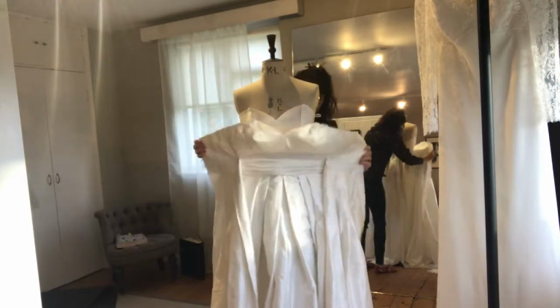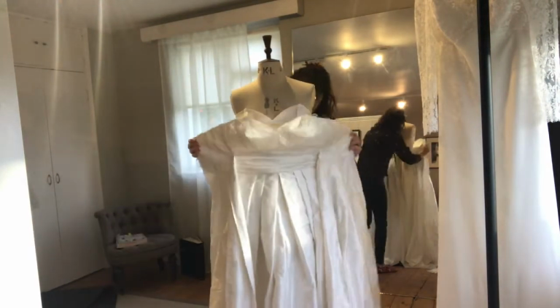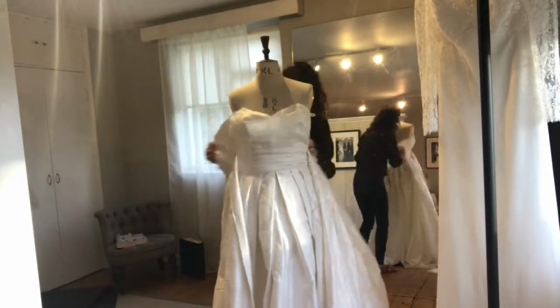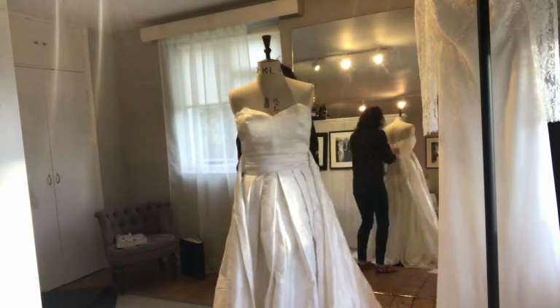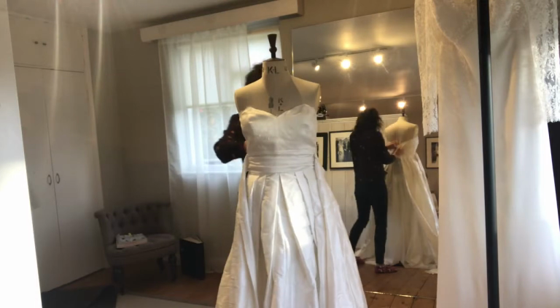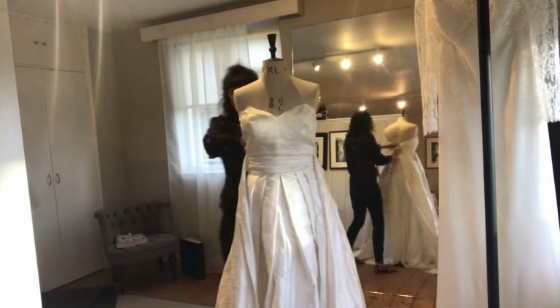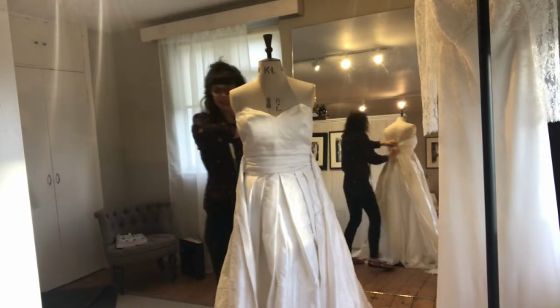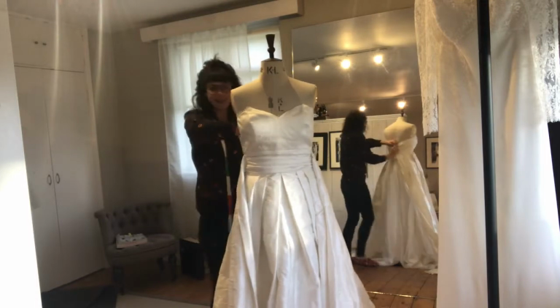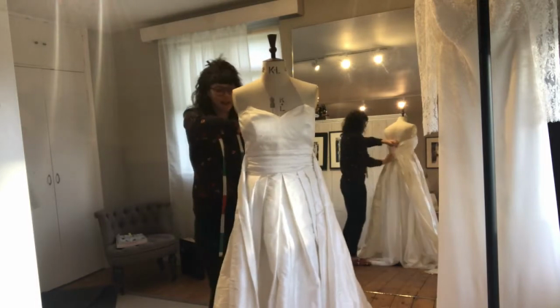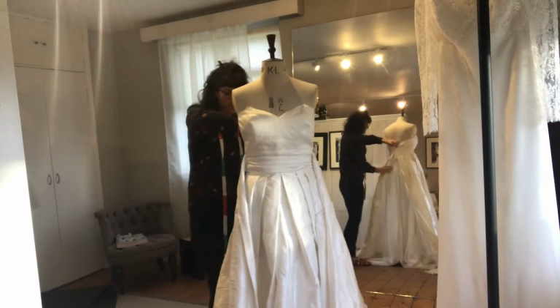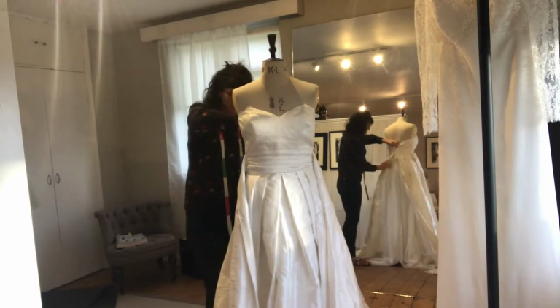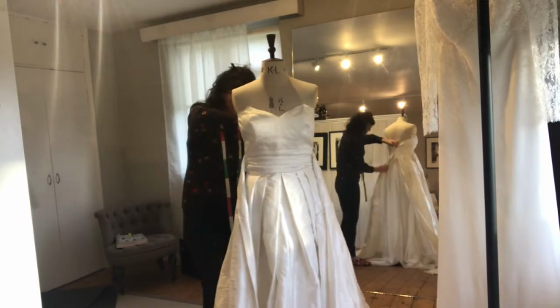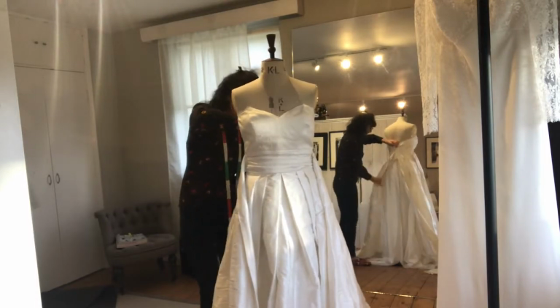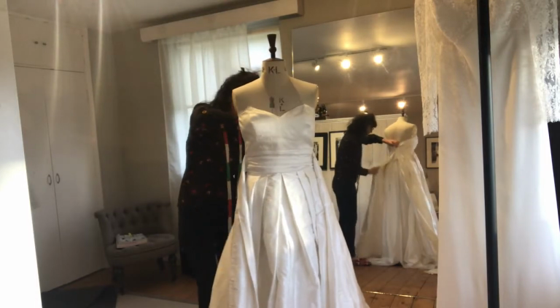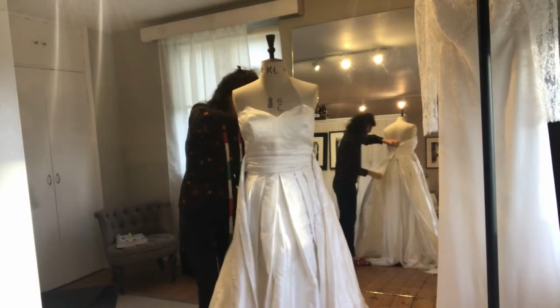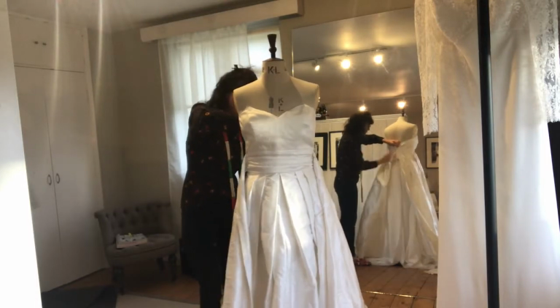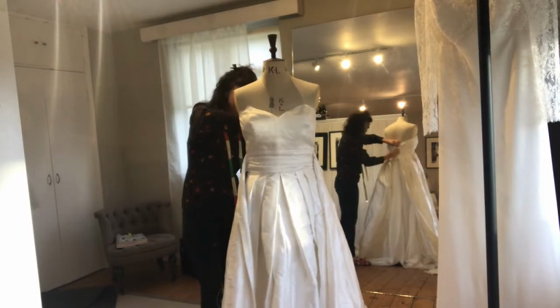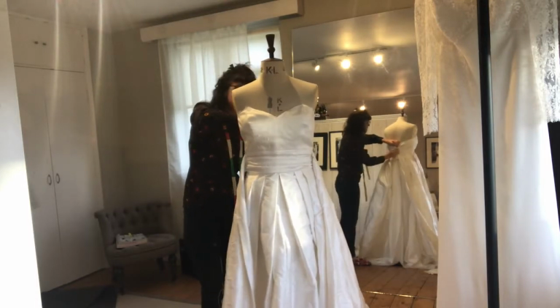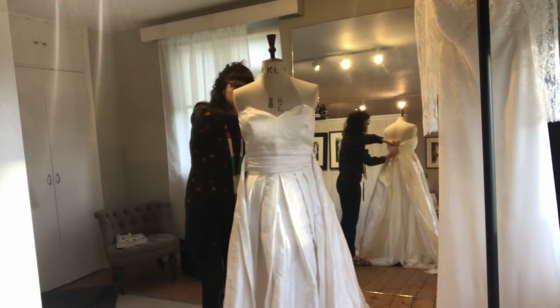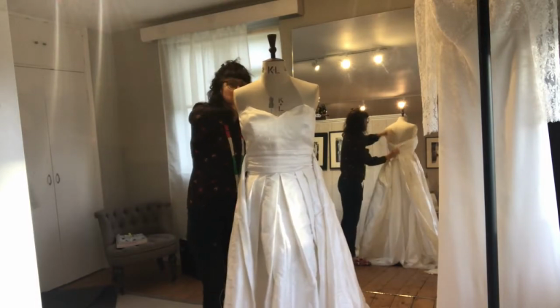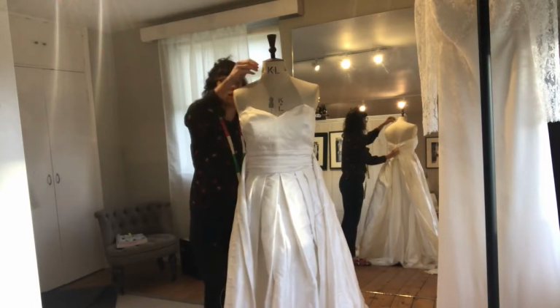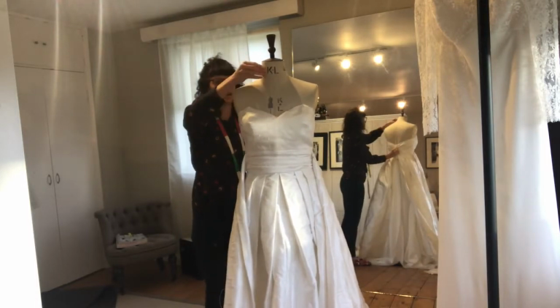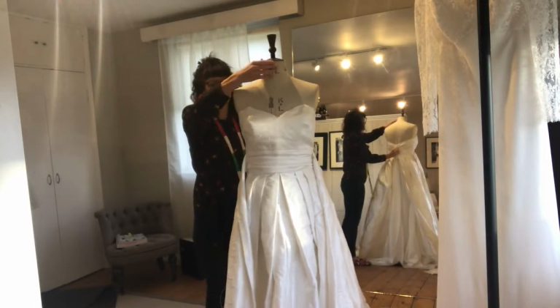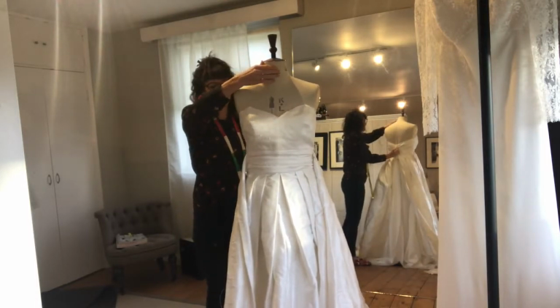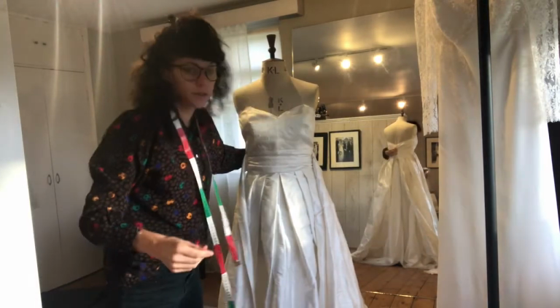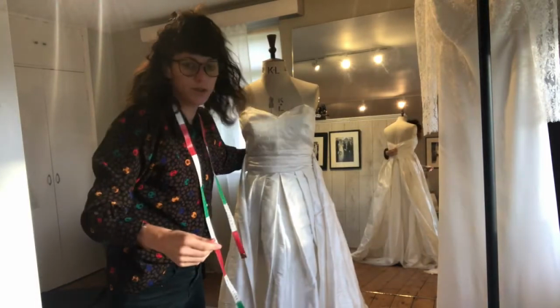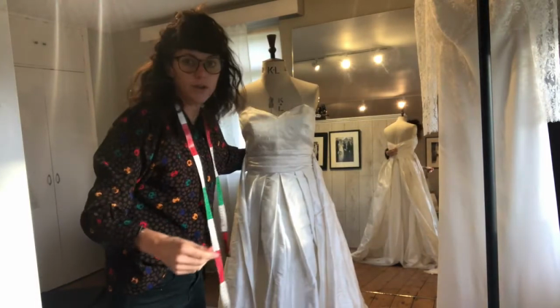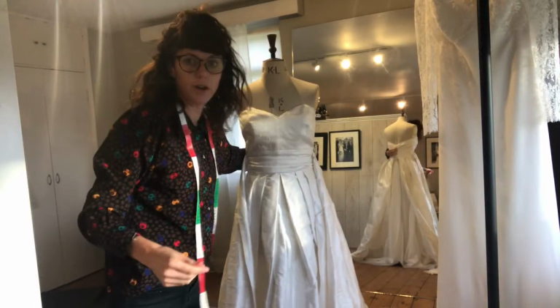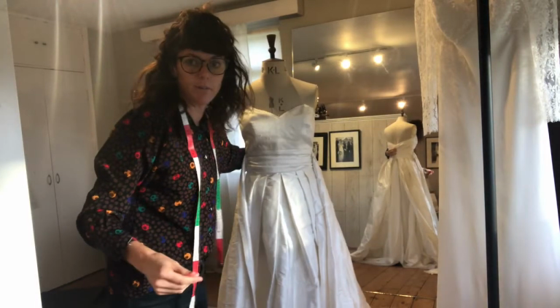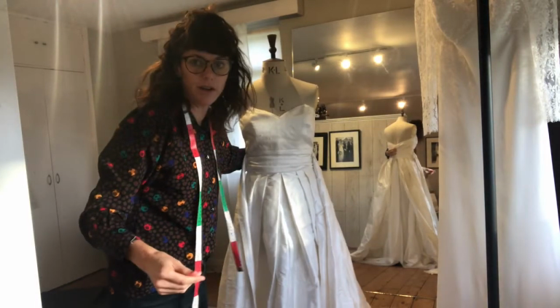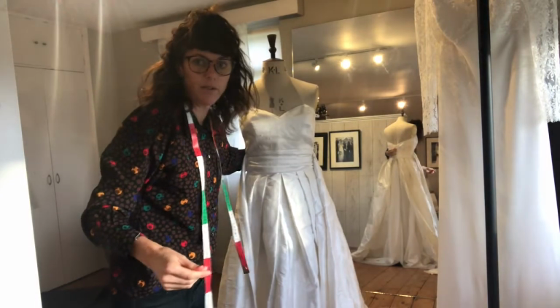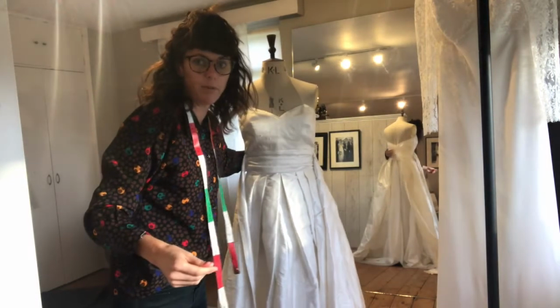So the next step is to sew the lining onto the main fabric.